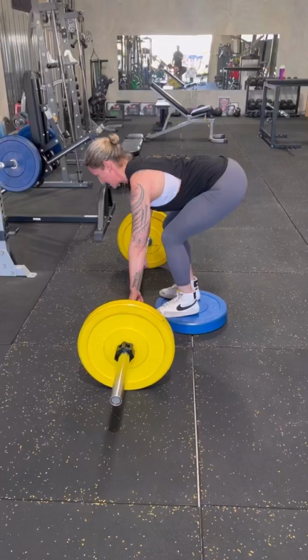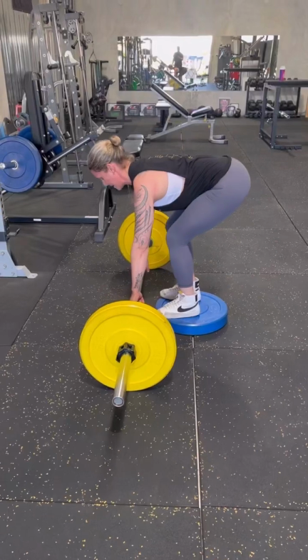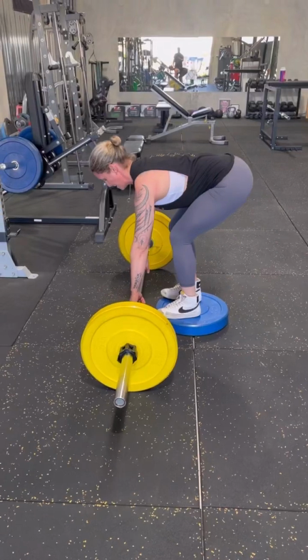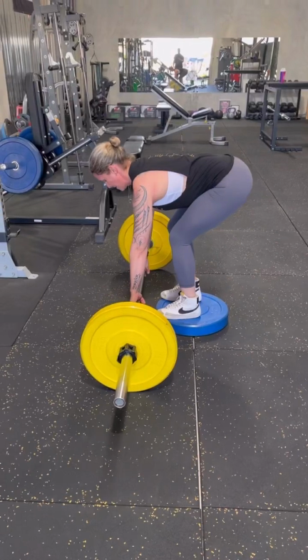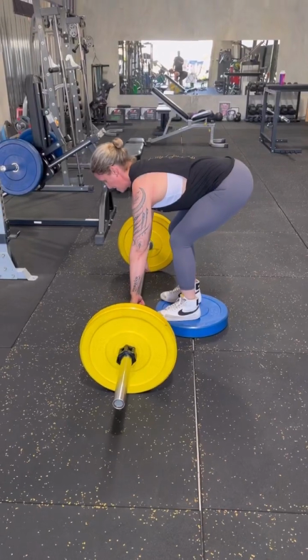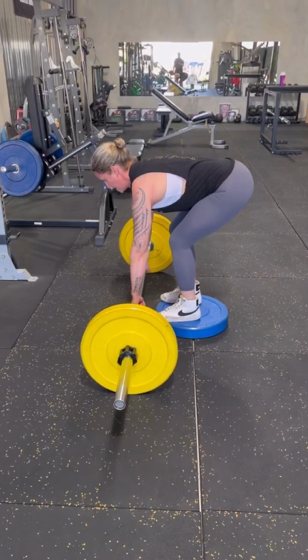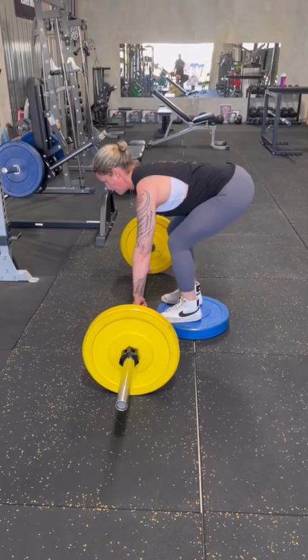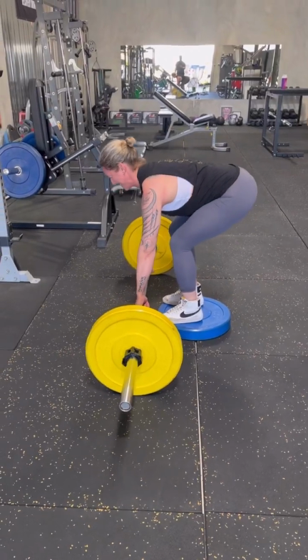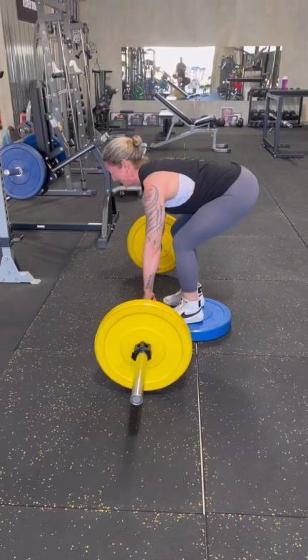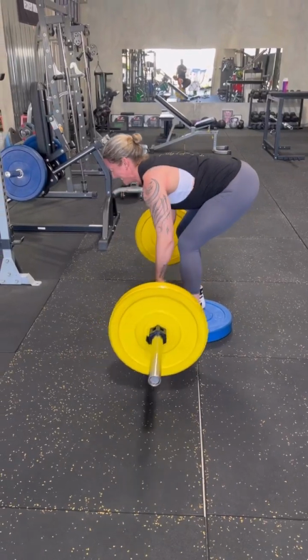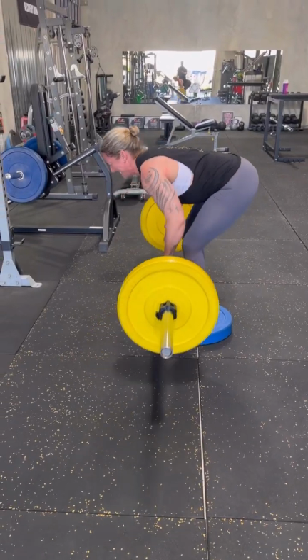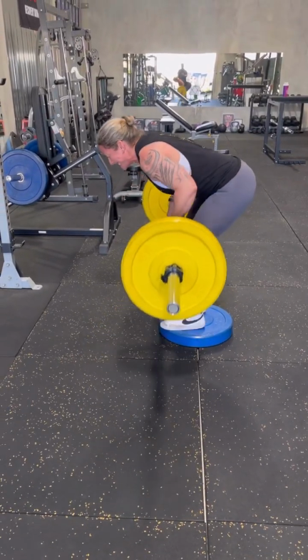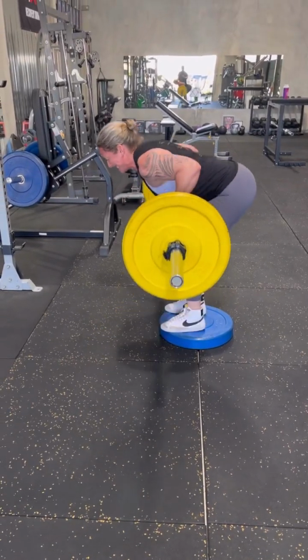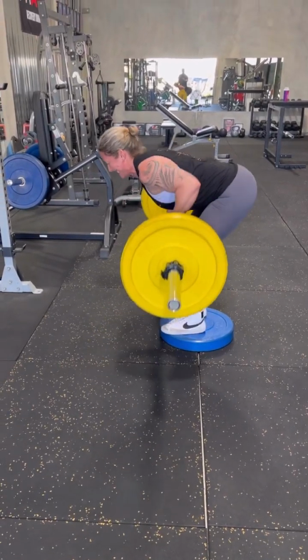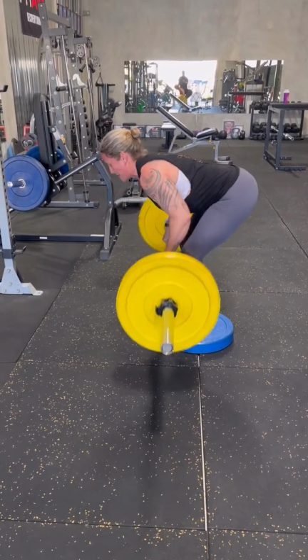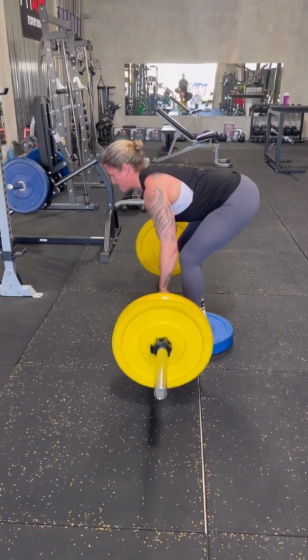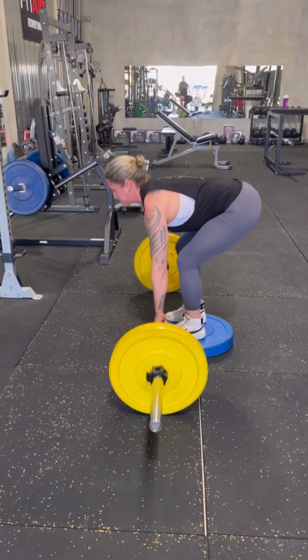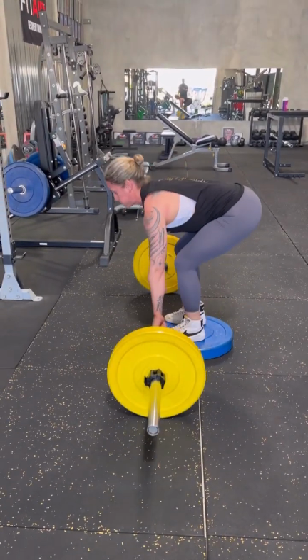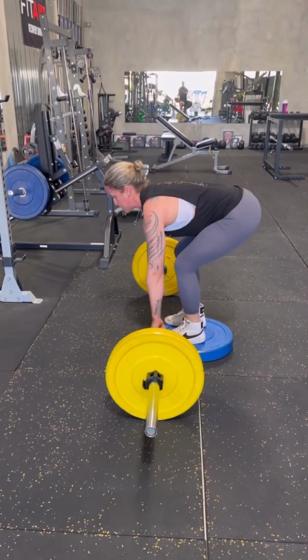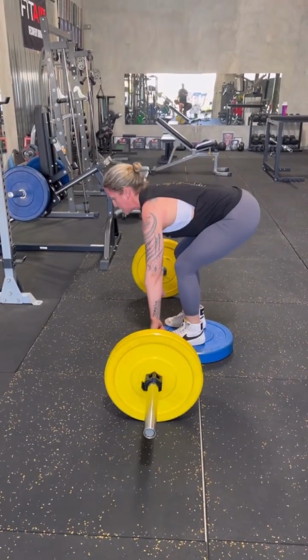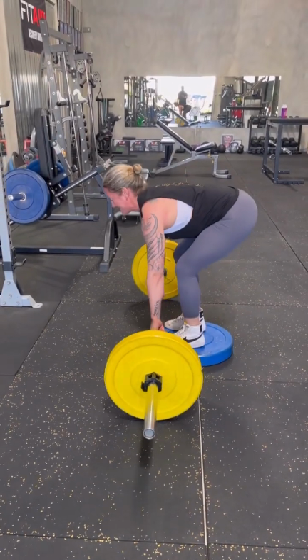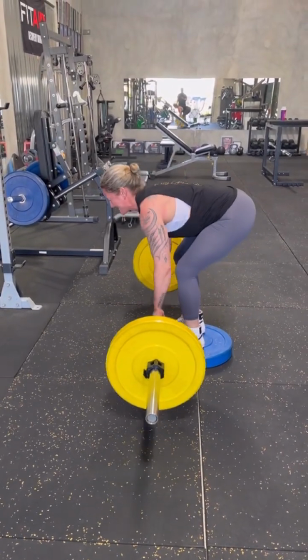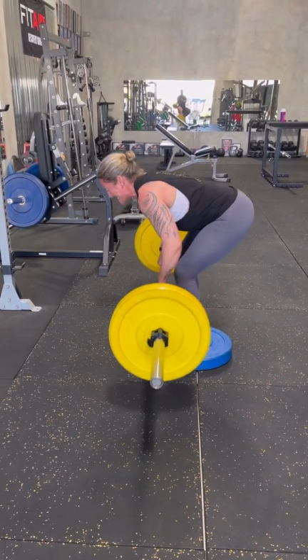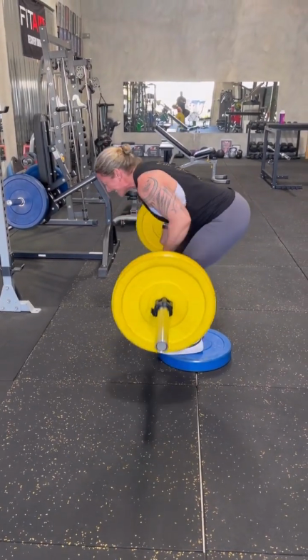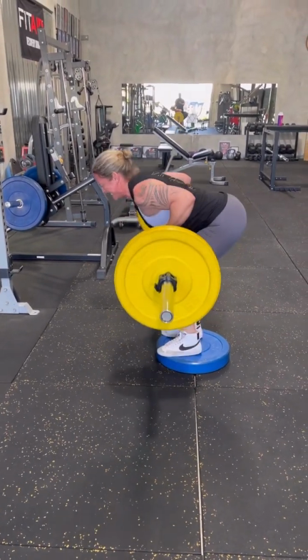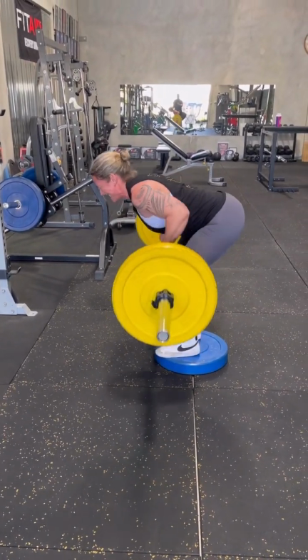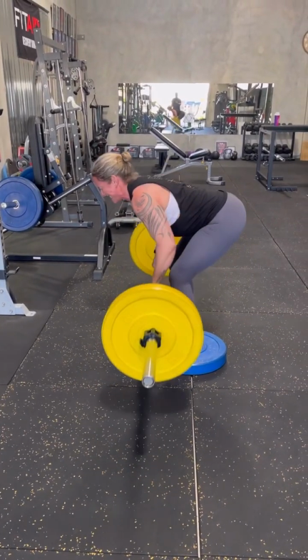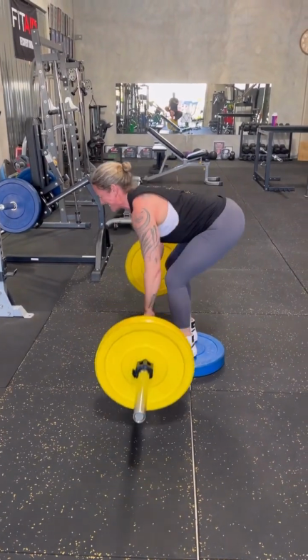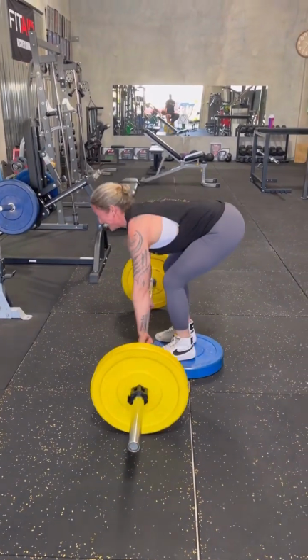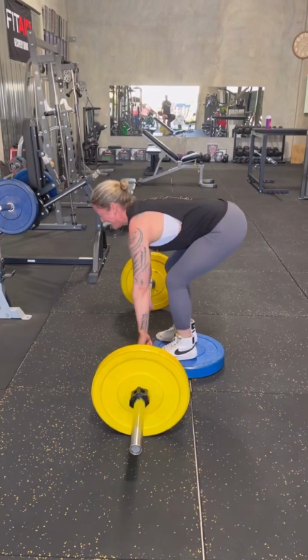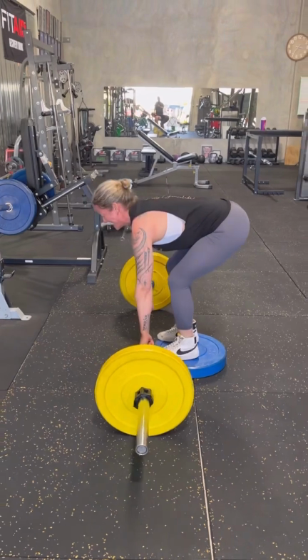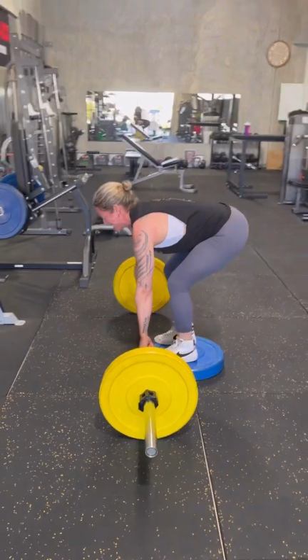Oh, nice and tight, good position. Here we go, one, good, set, two, good, set.